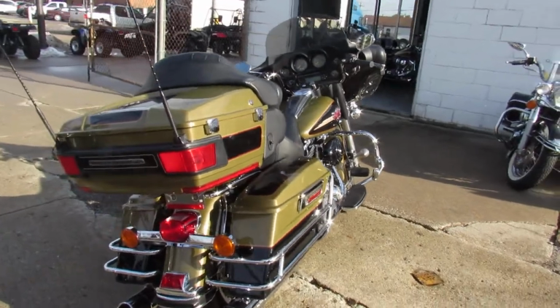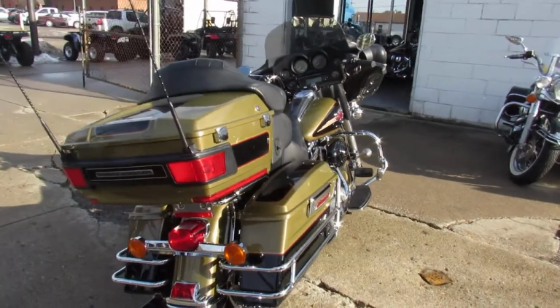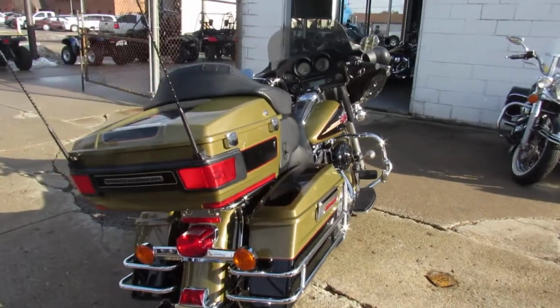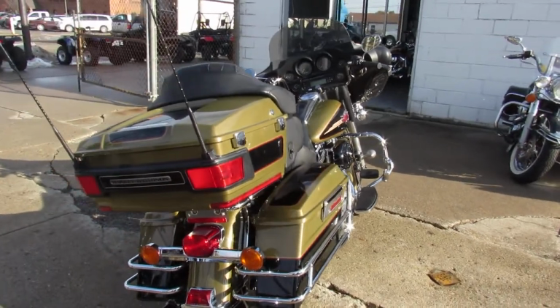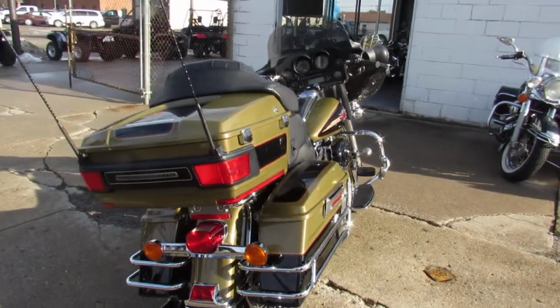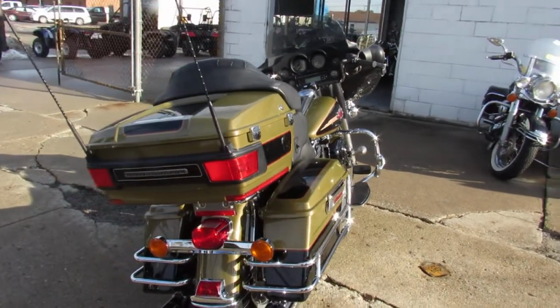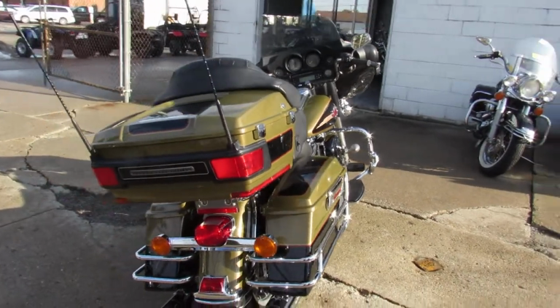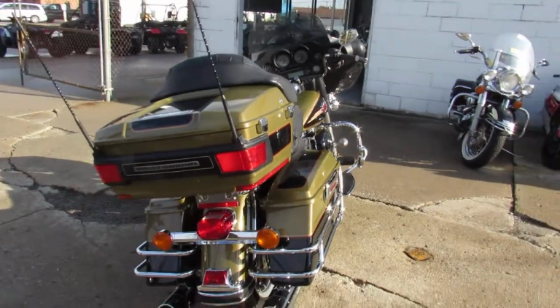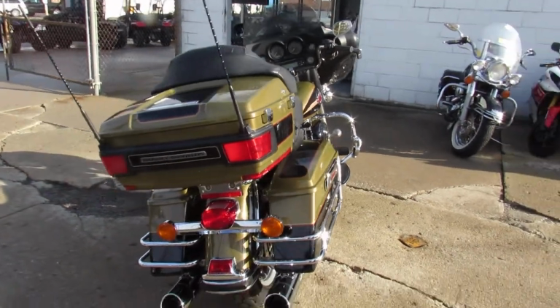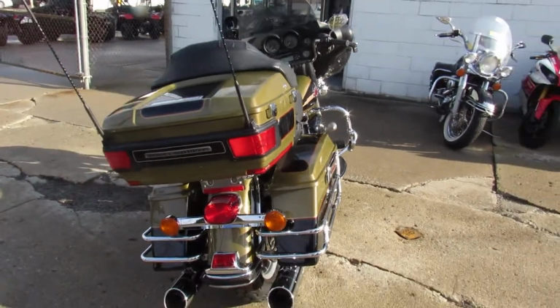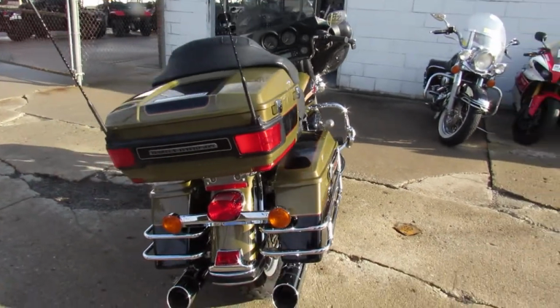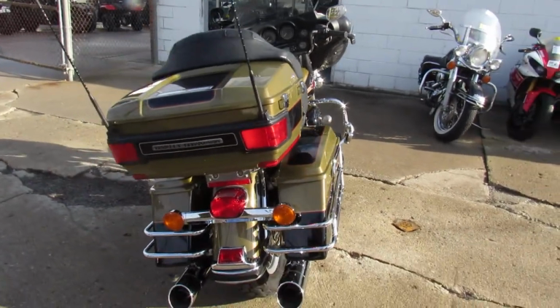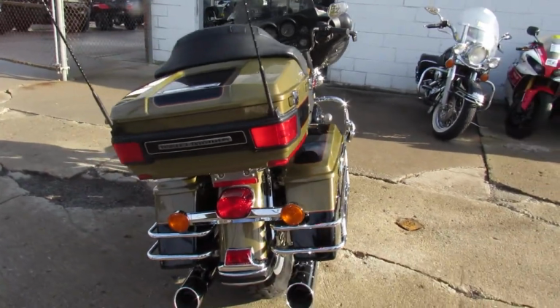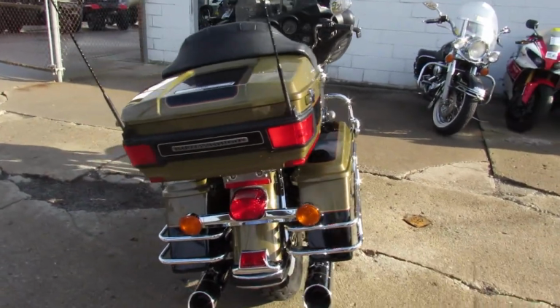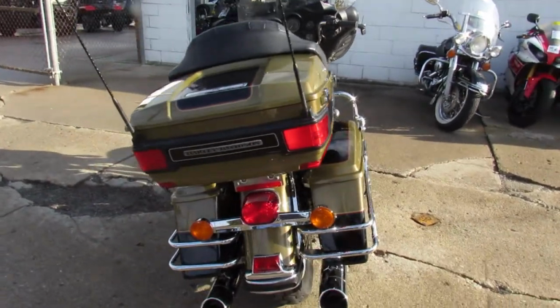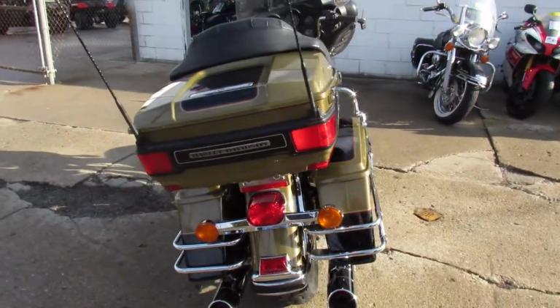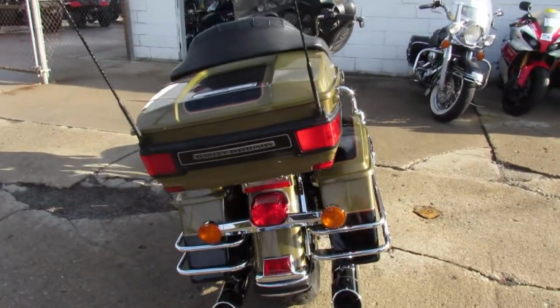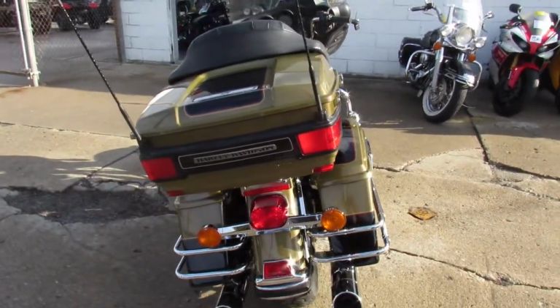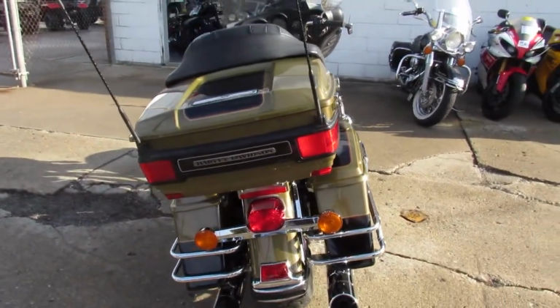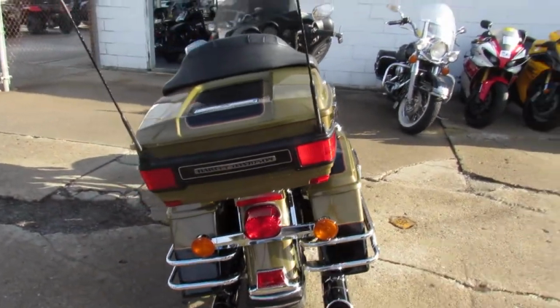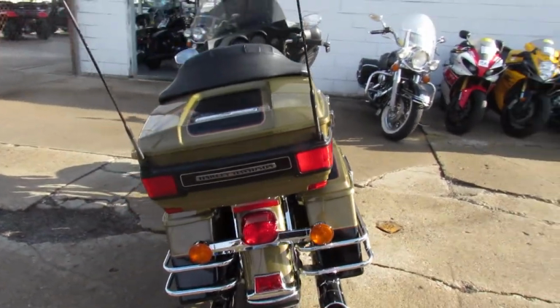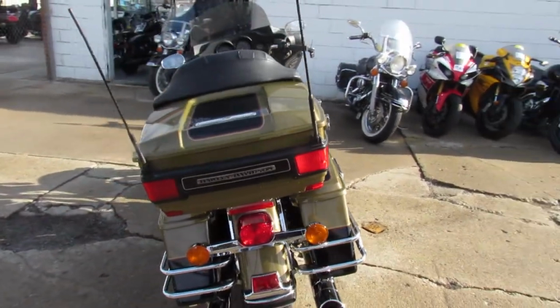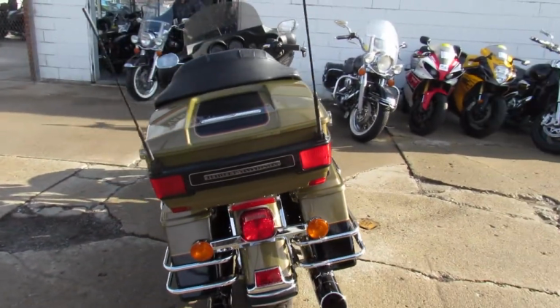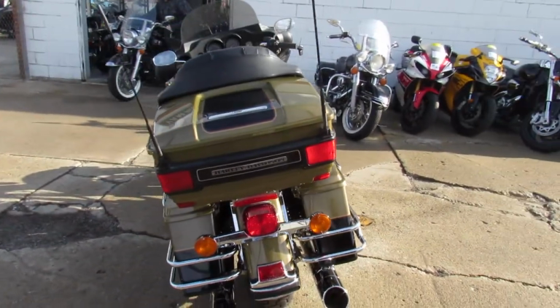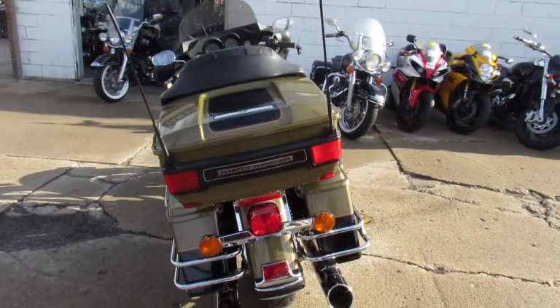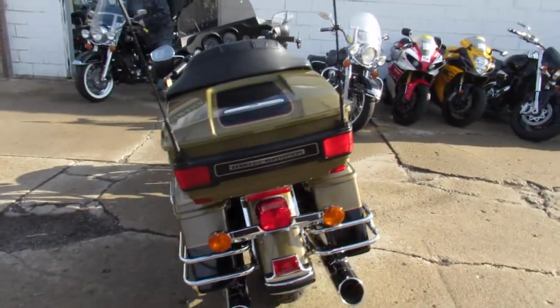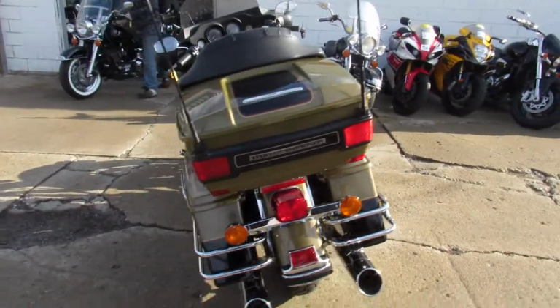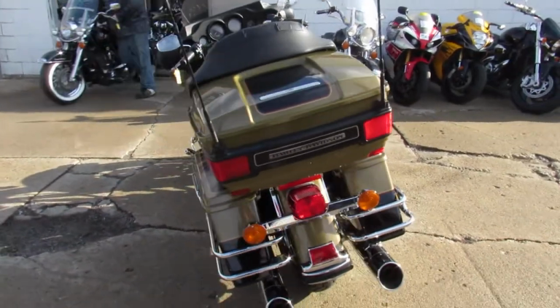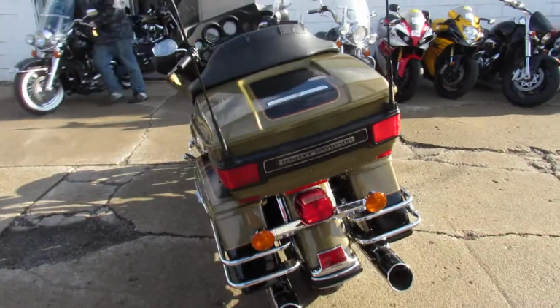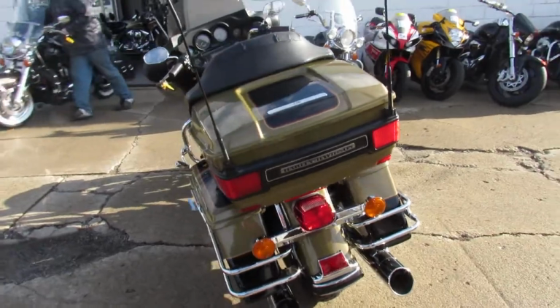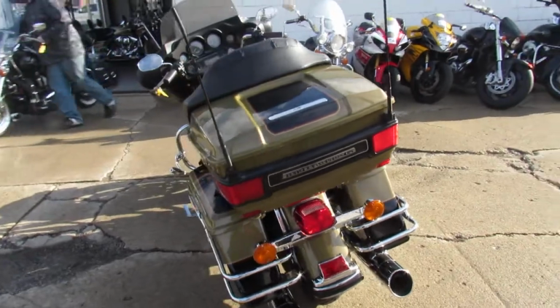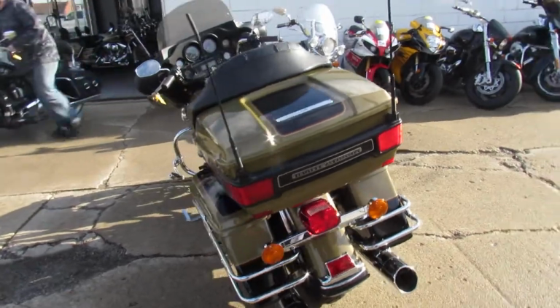Guaranteed financing — give us a call today and you can ride today at ApprovalPowerSports.com.